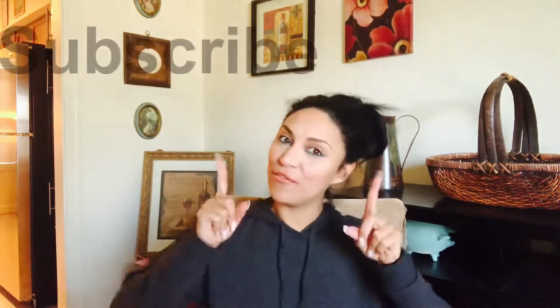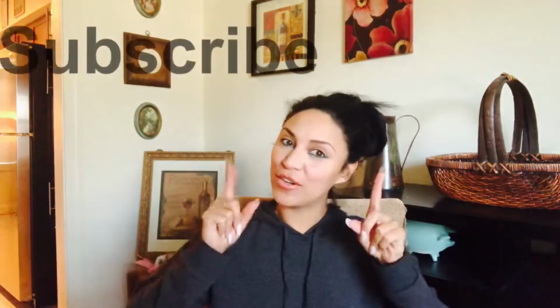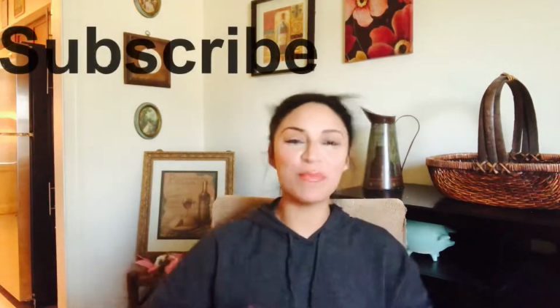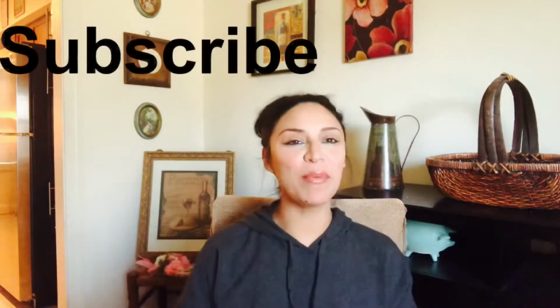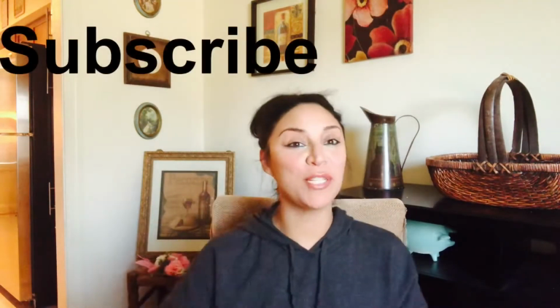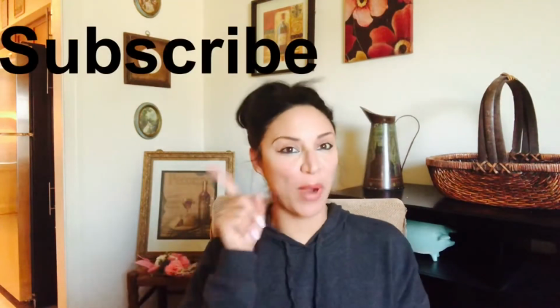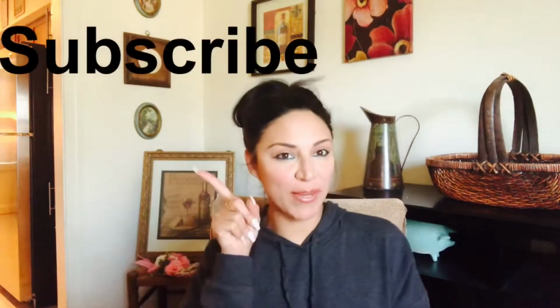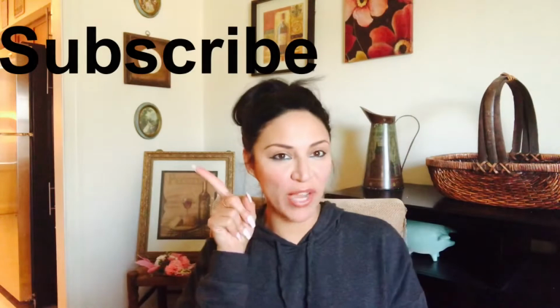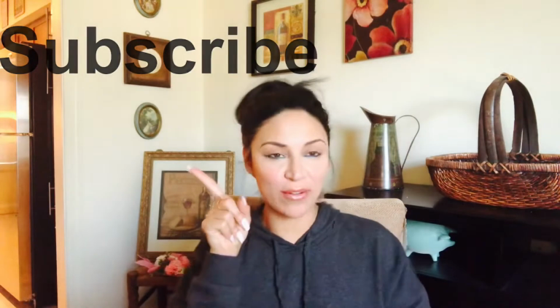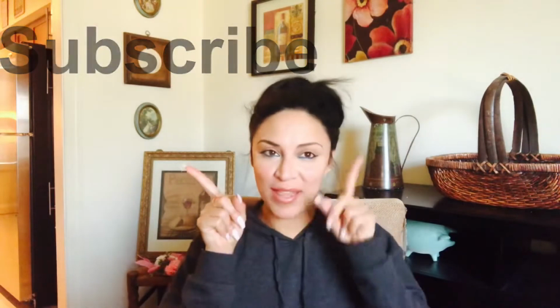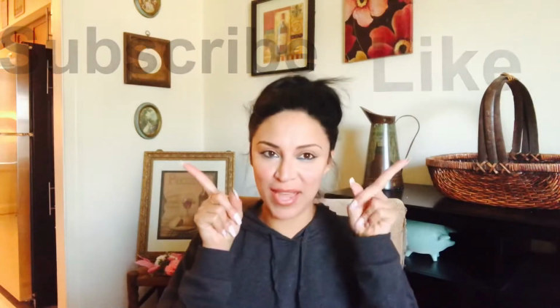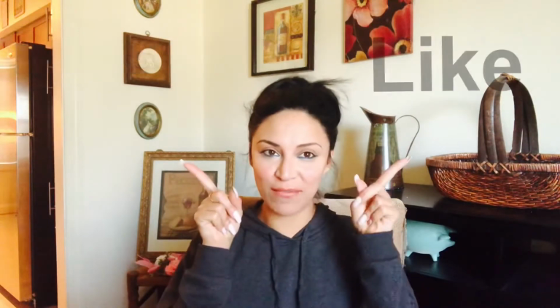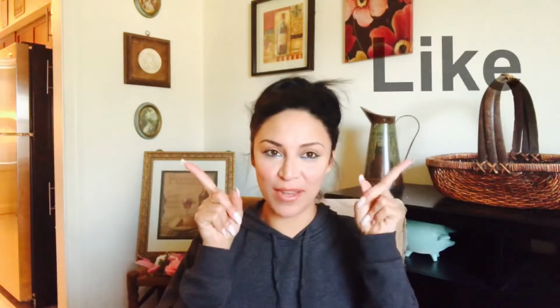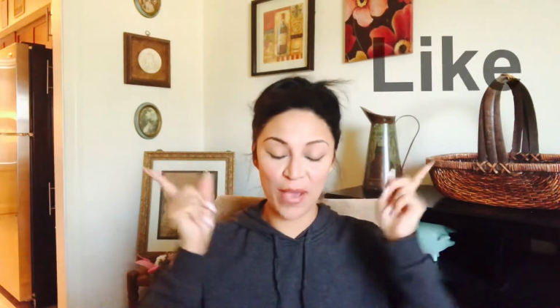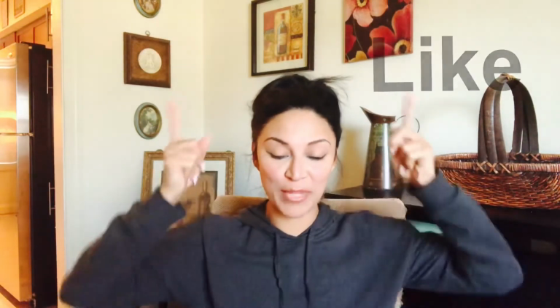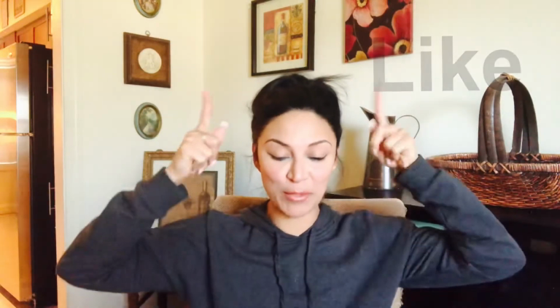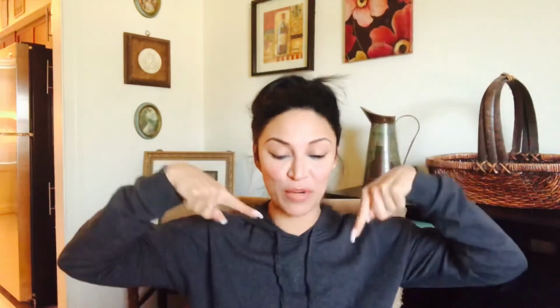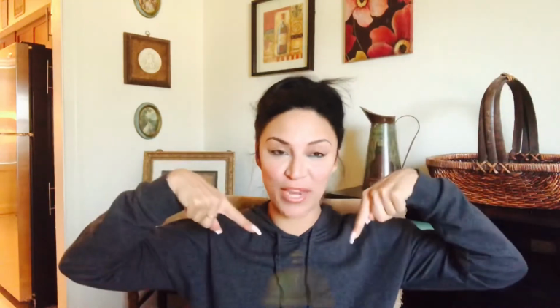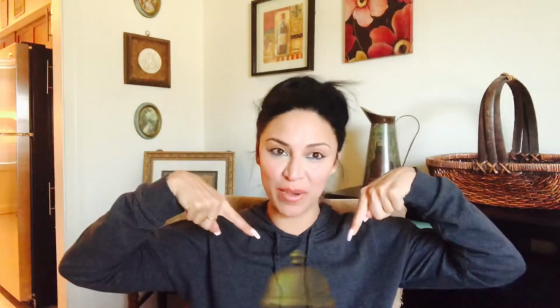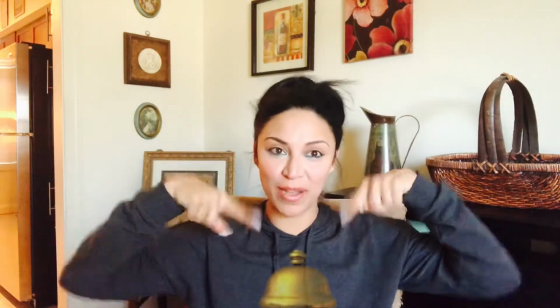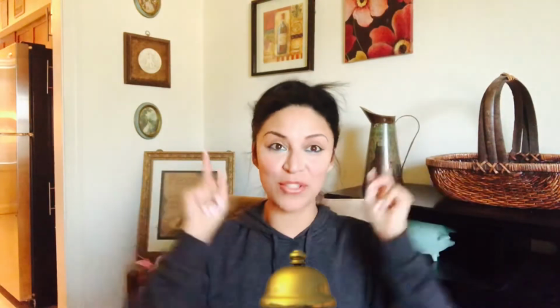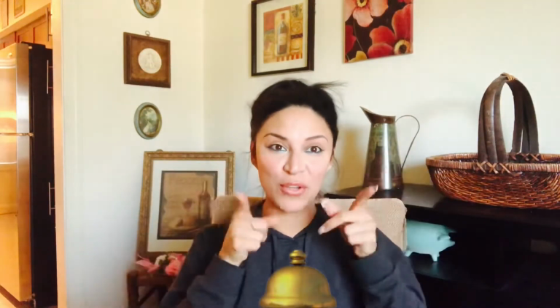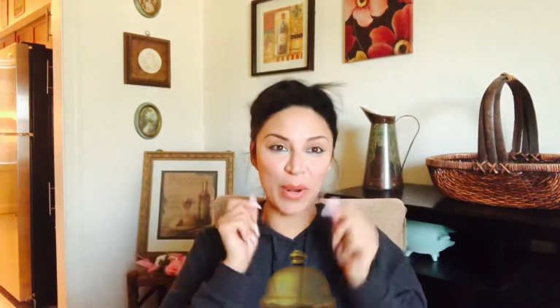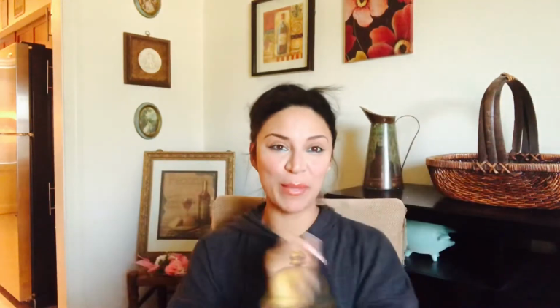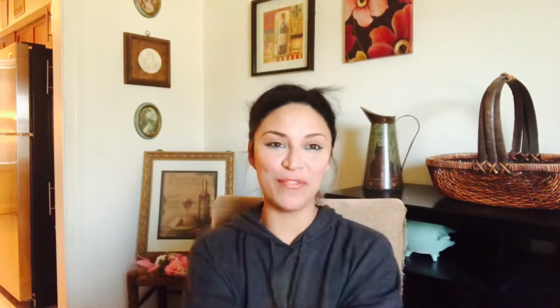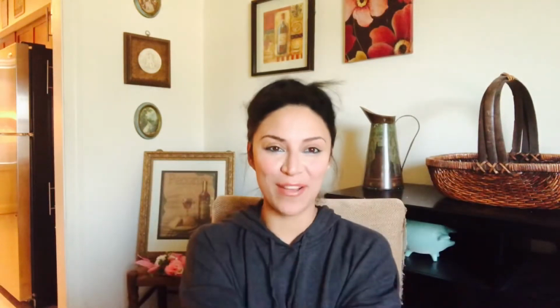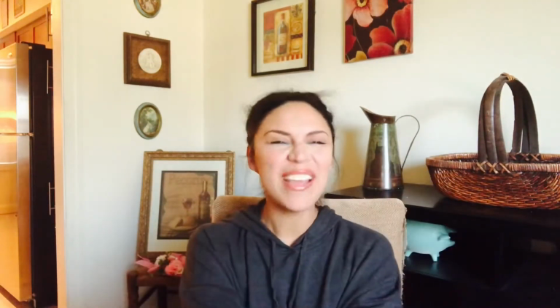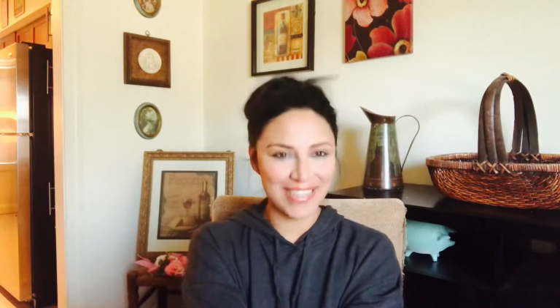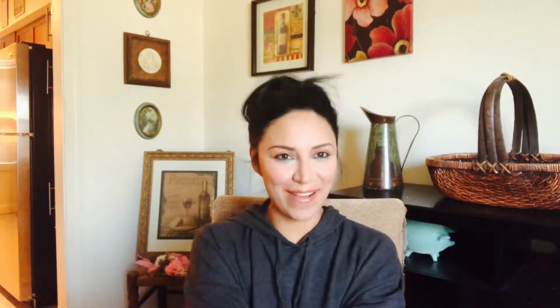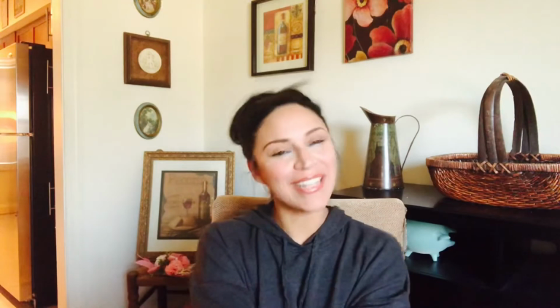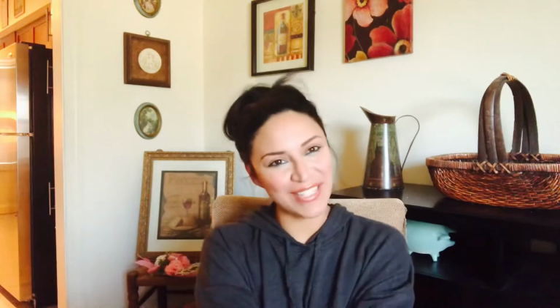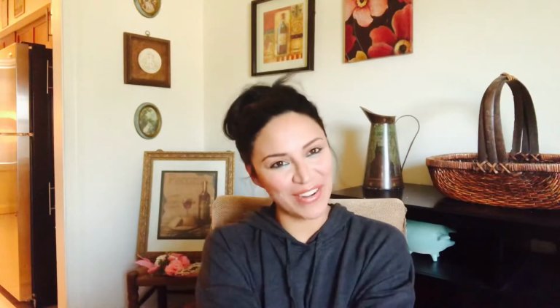First, remember to subscribe to my channel, like the video, and please put the notification button on so you know when I'm putting up a new video. Now let's get started.